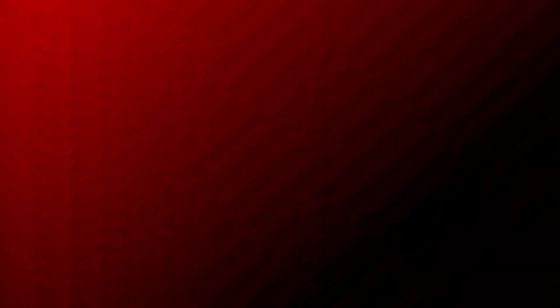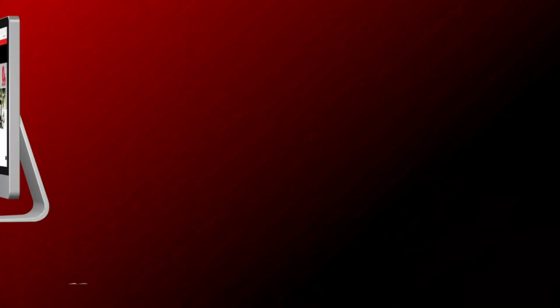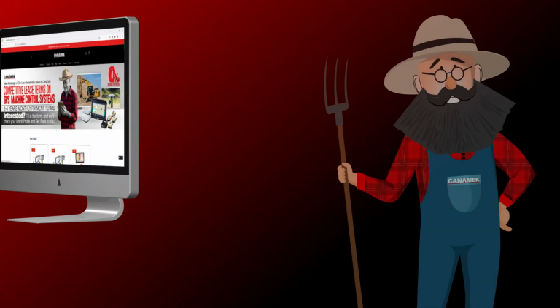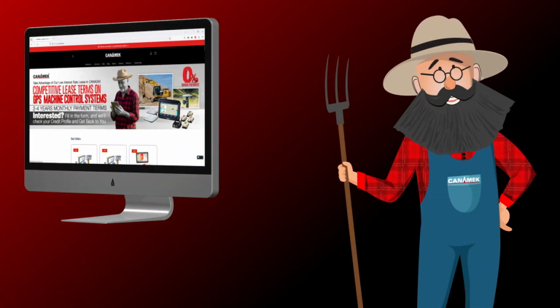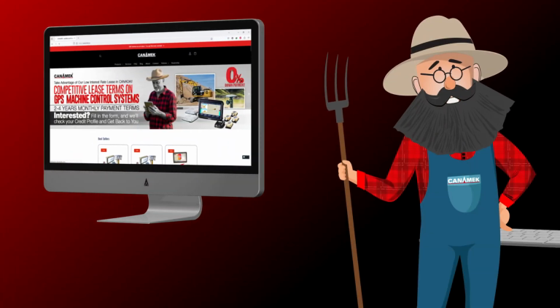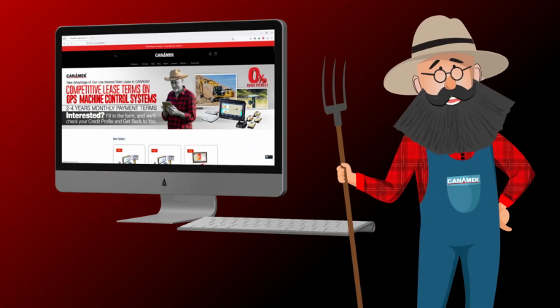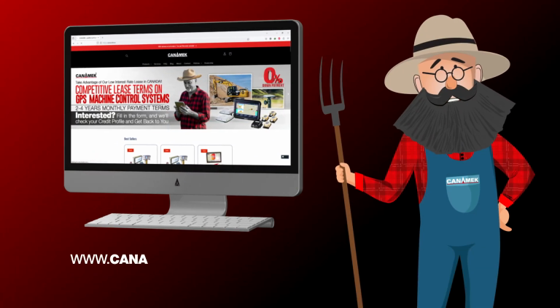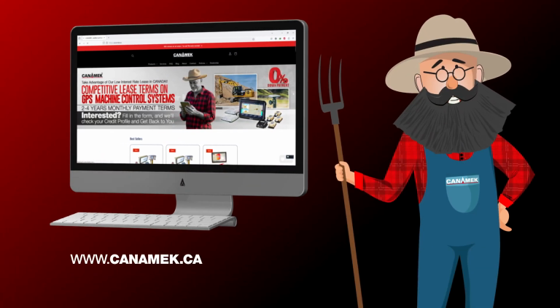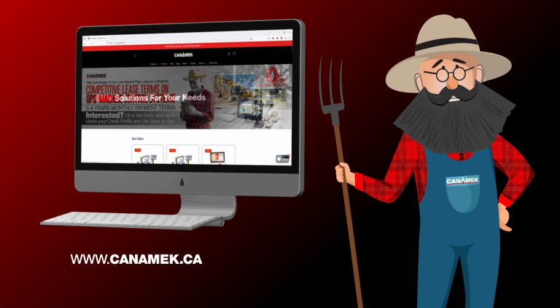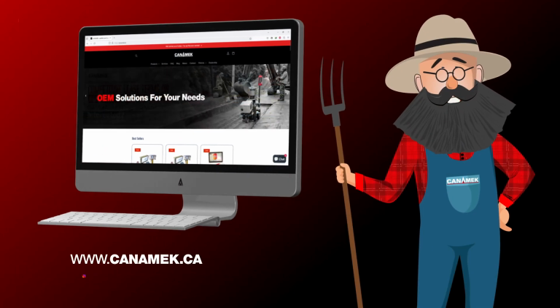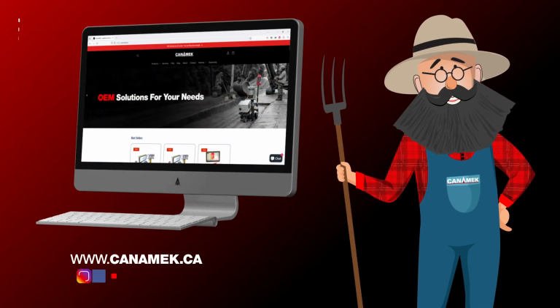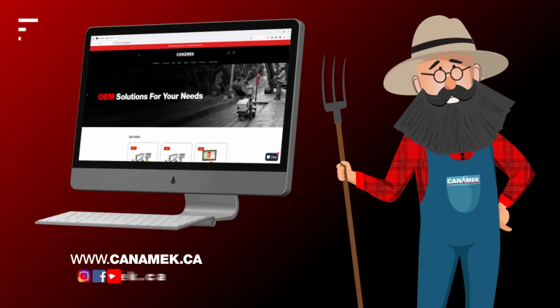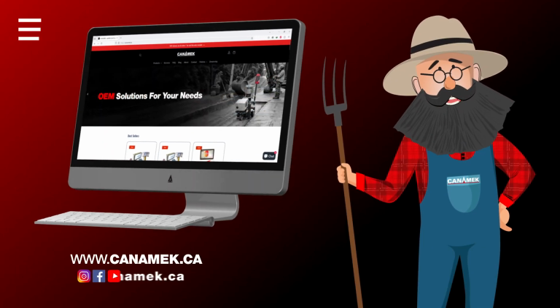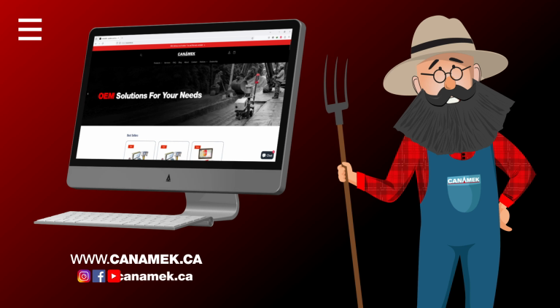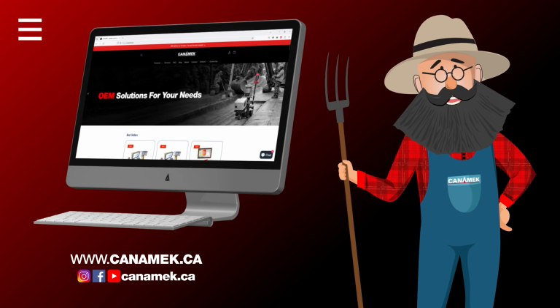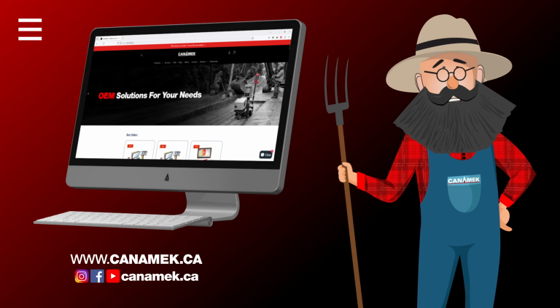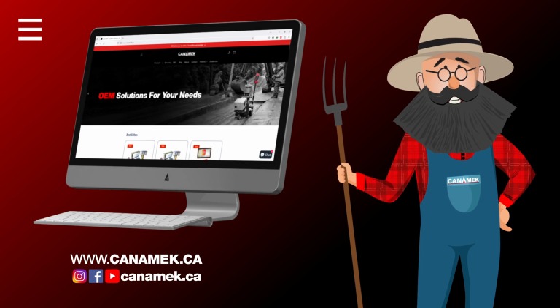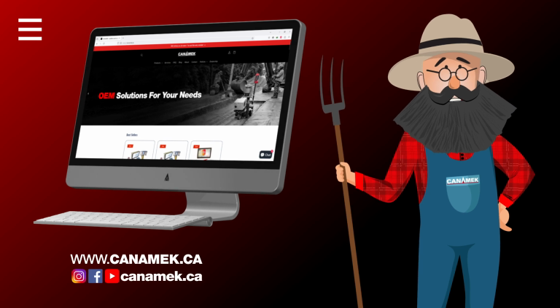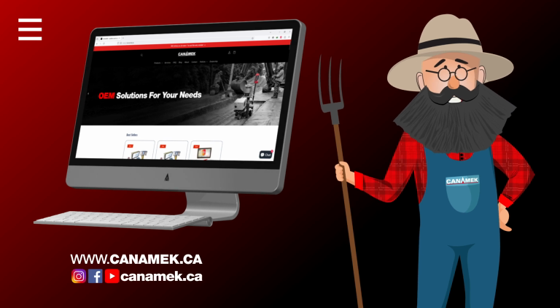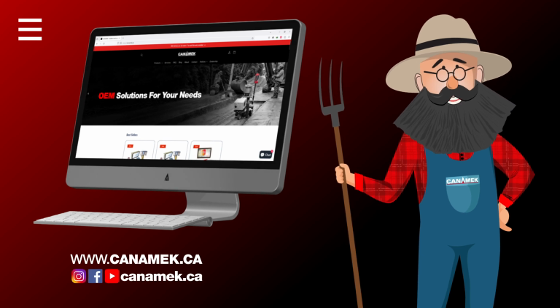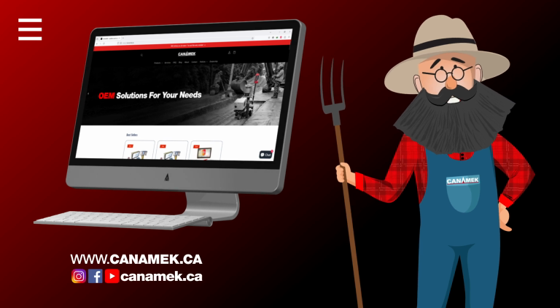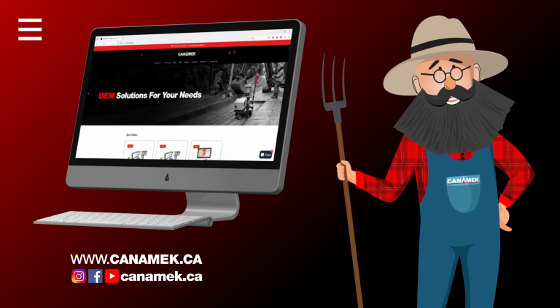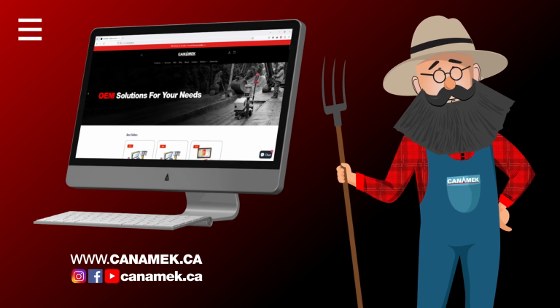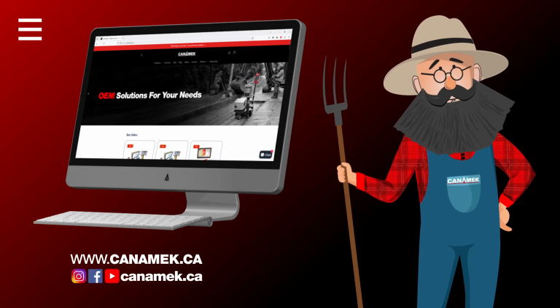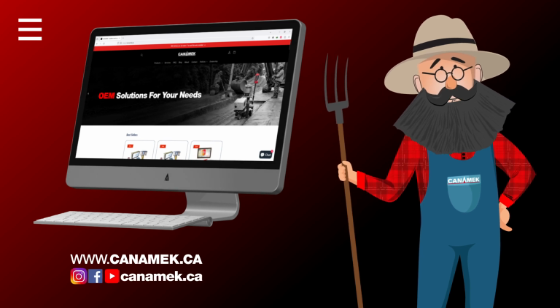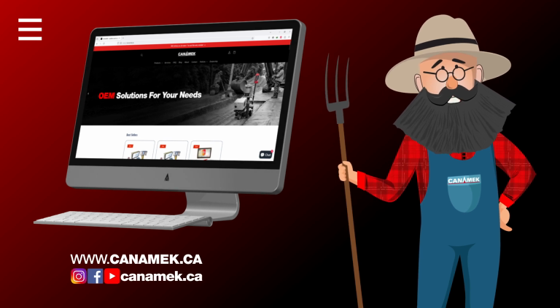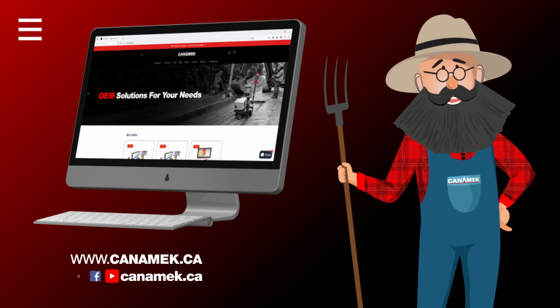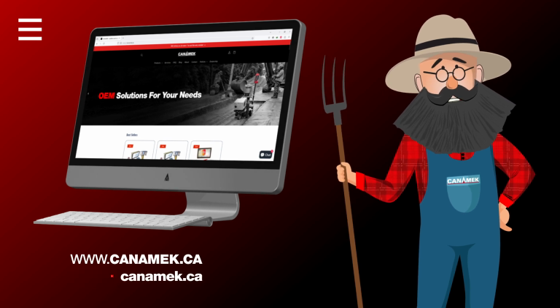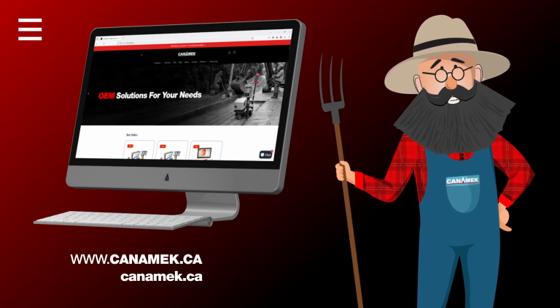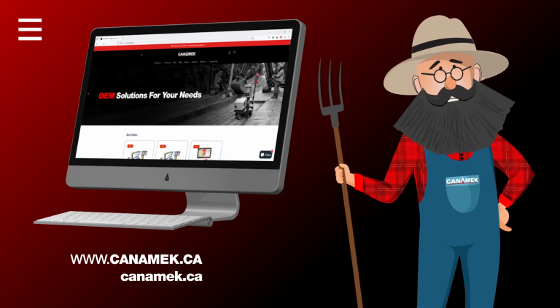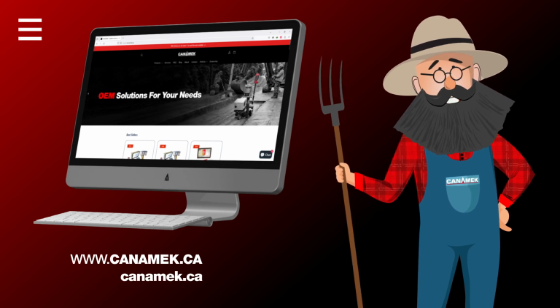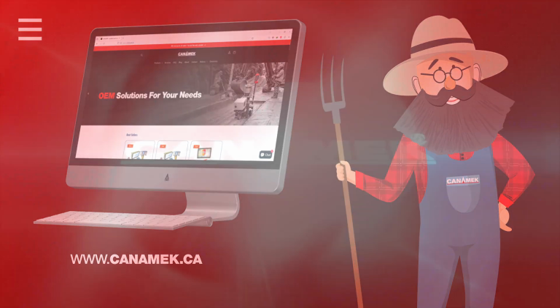On Canamec.ca, you can see both laser systems and GPS systems products. Check our website for more information.